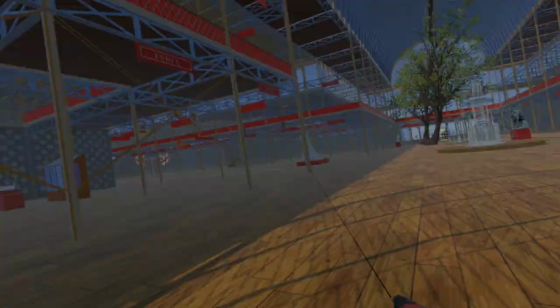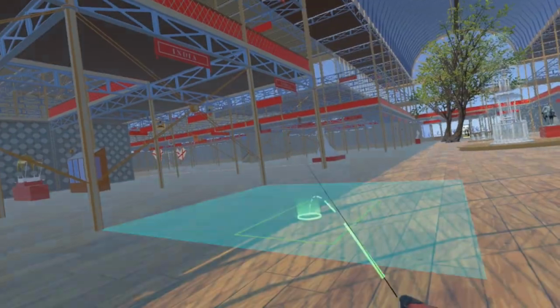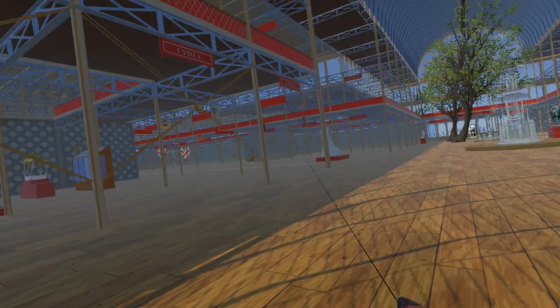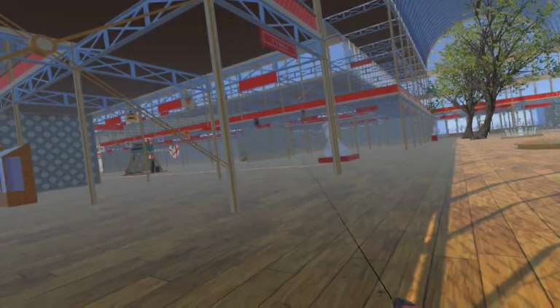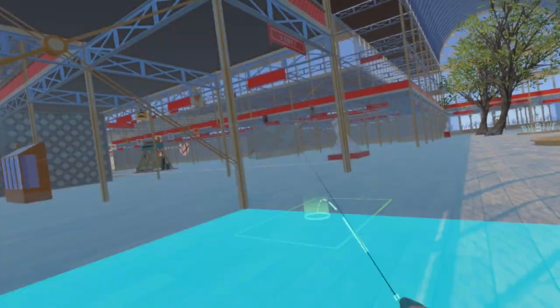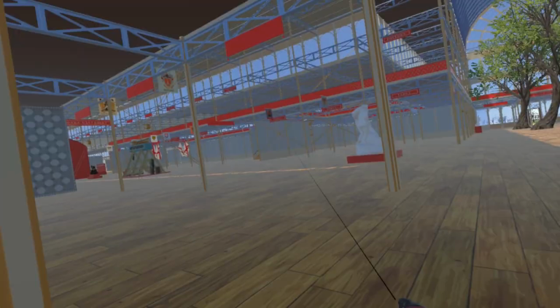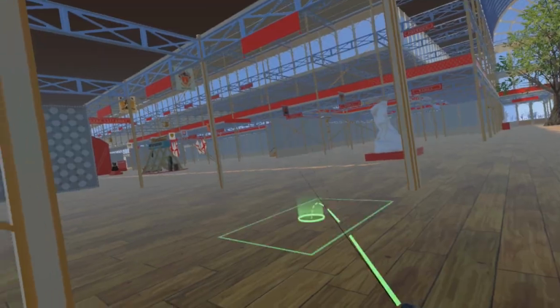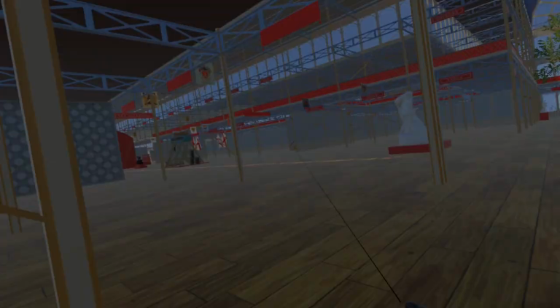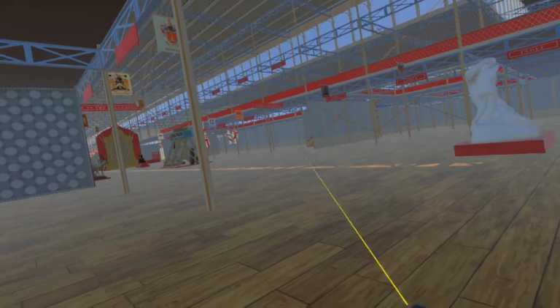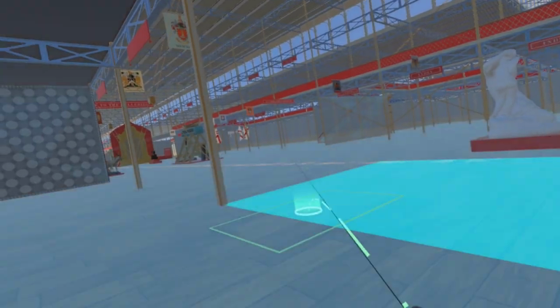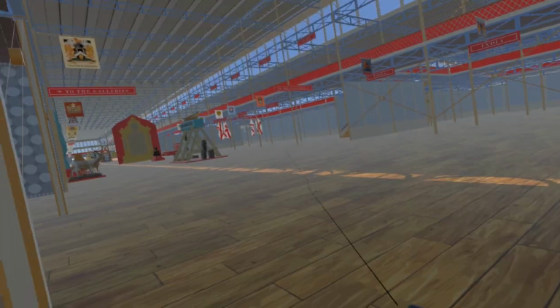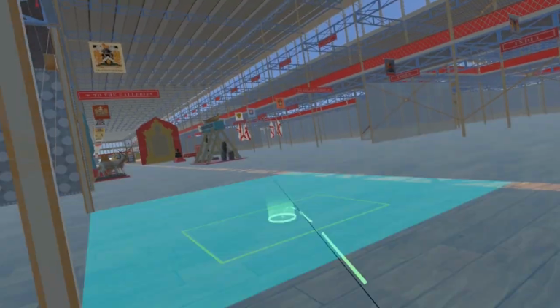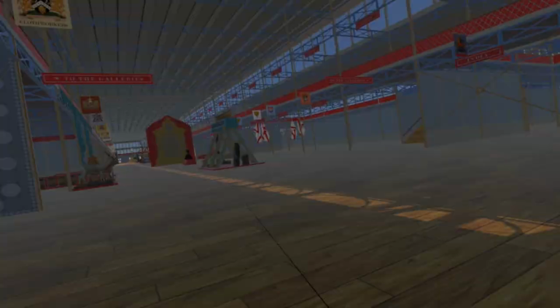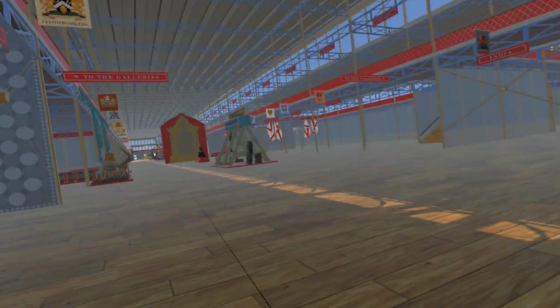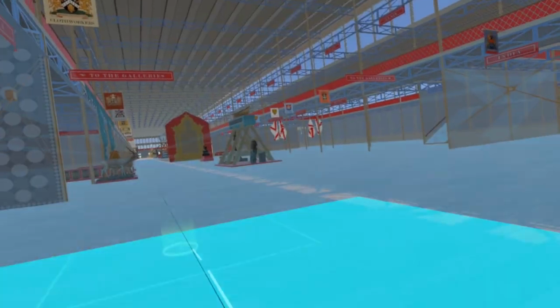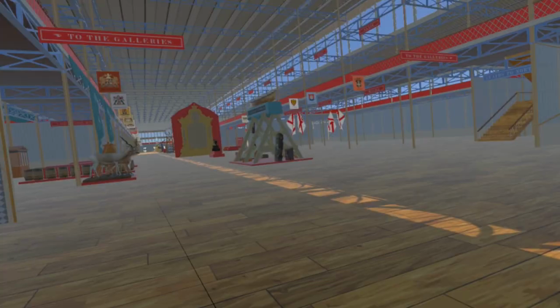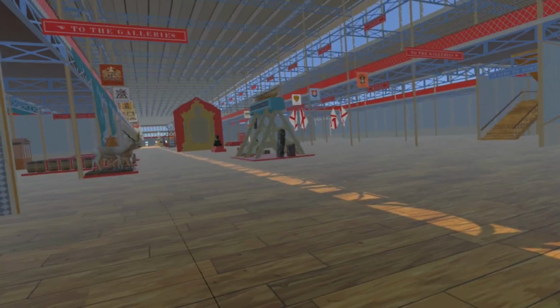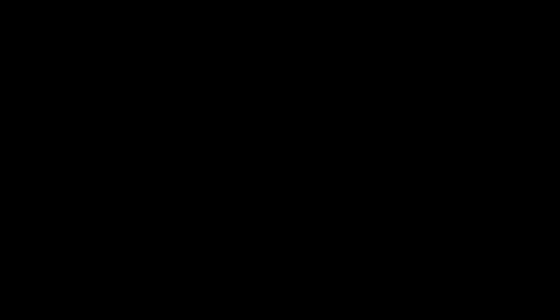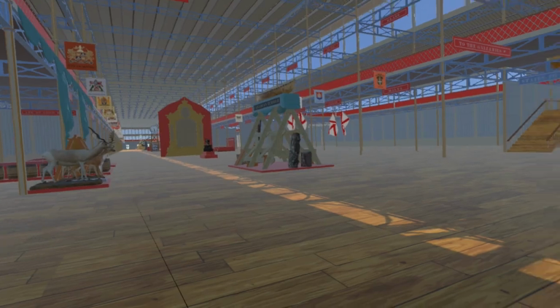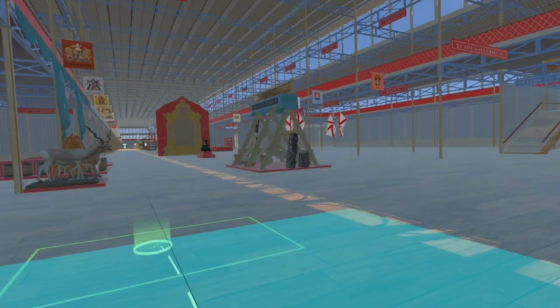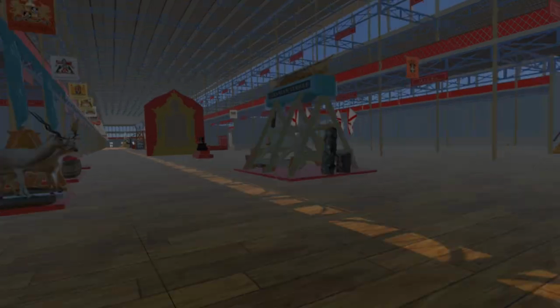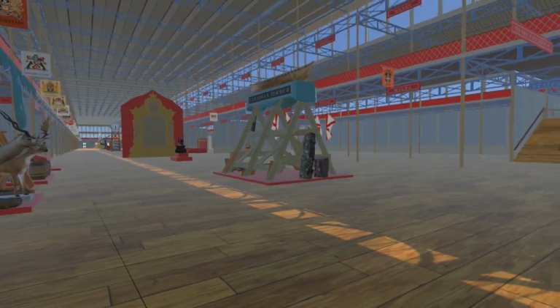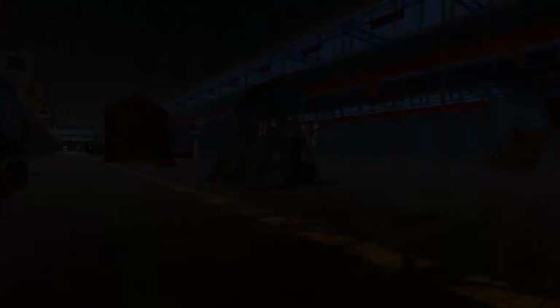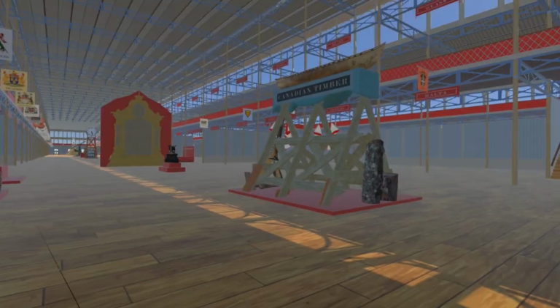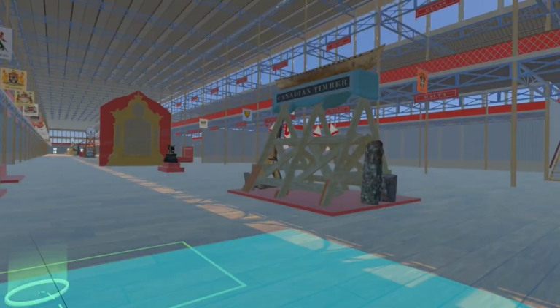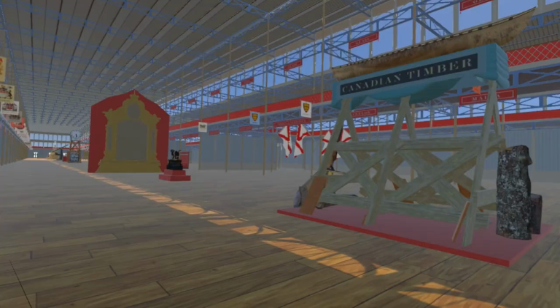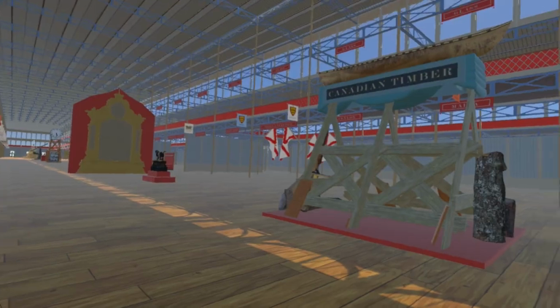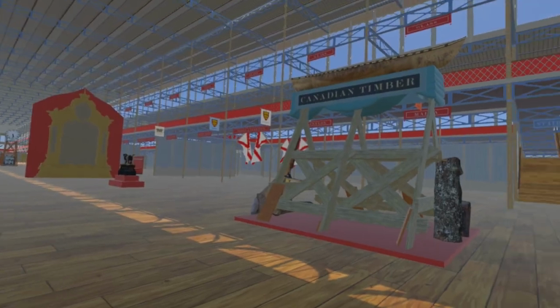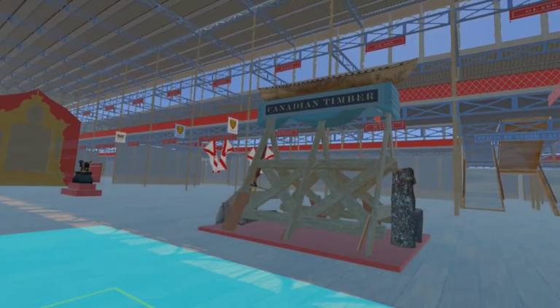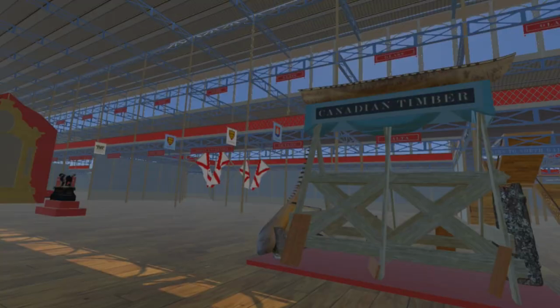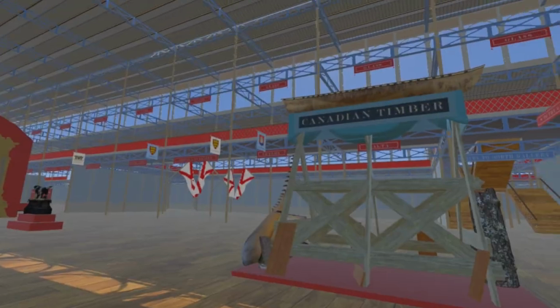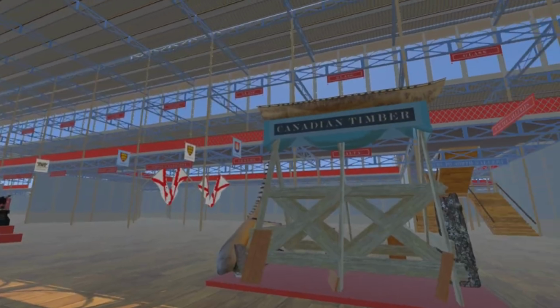From the main entrance into the transept and turning left into the British nave, one of the first things we see is the Canadian Timber Trophy.